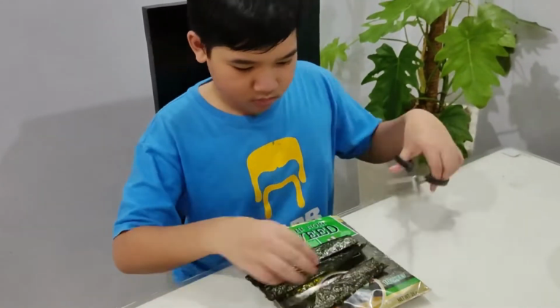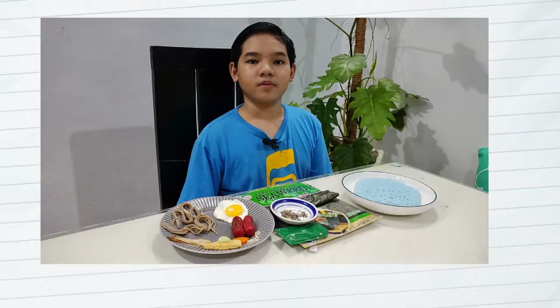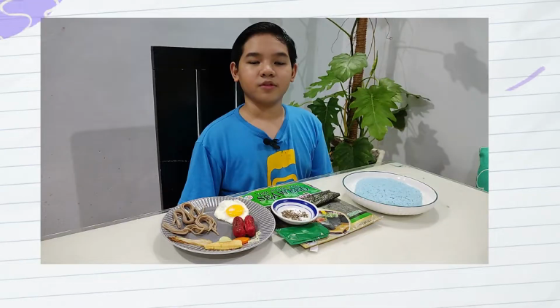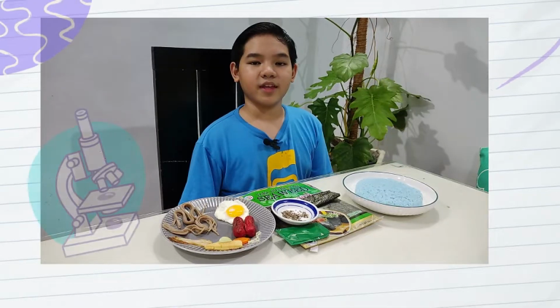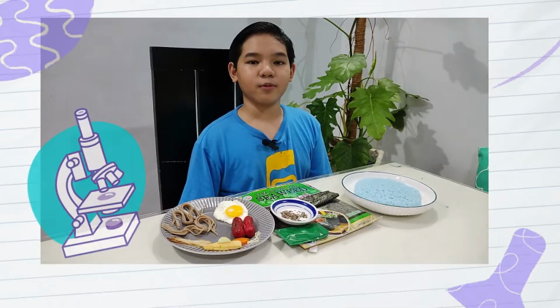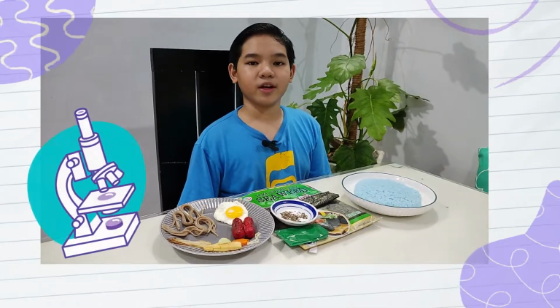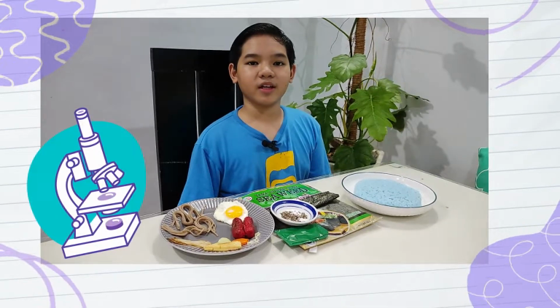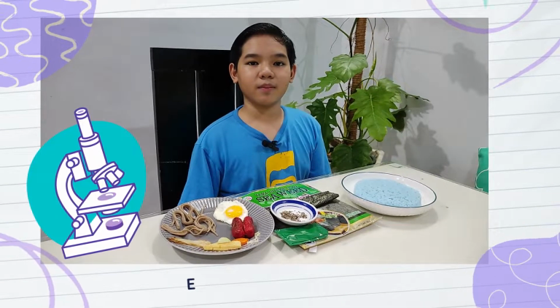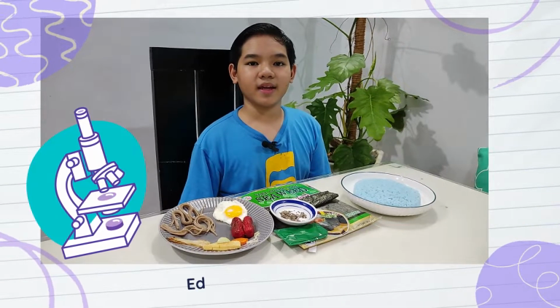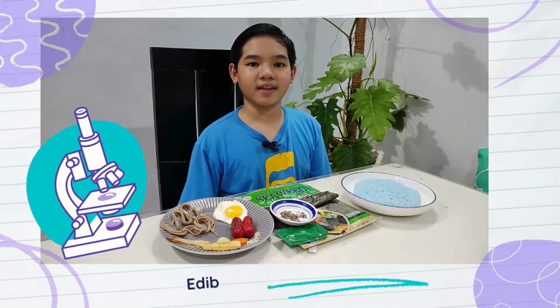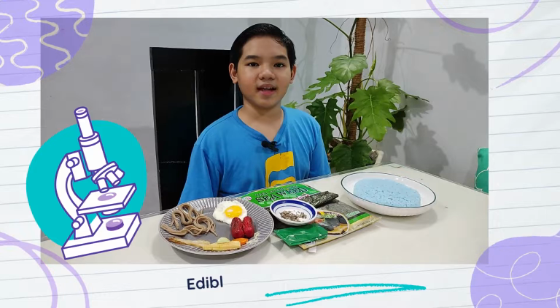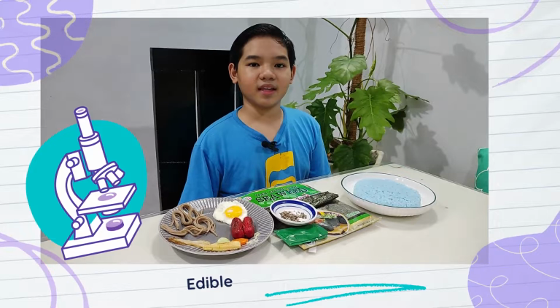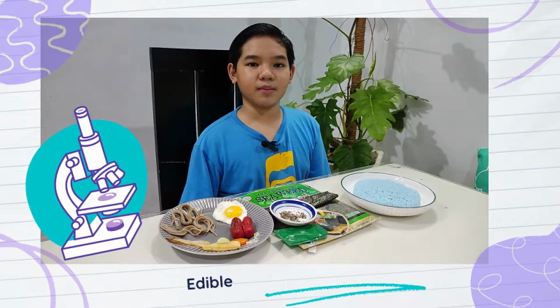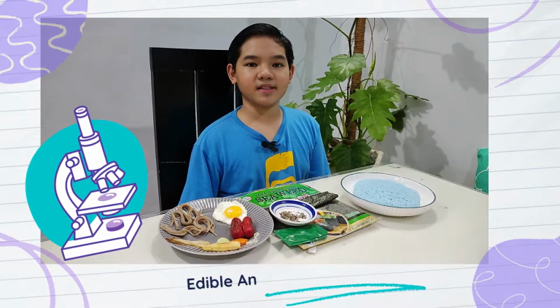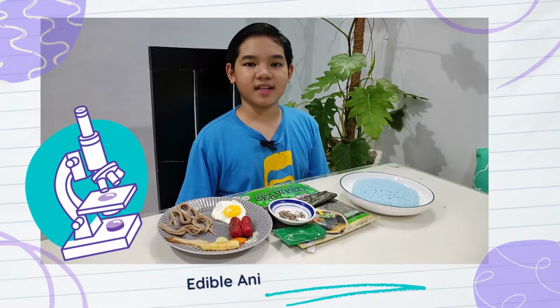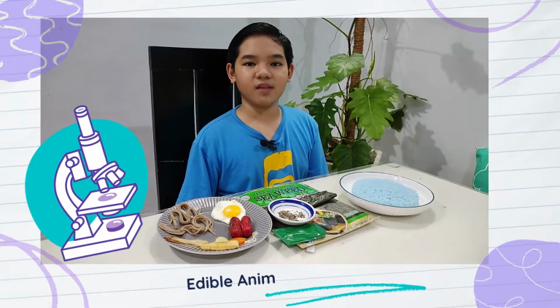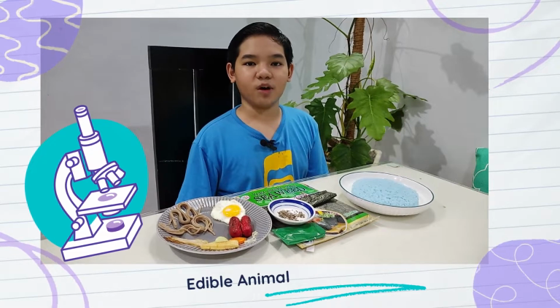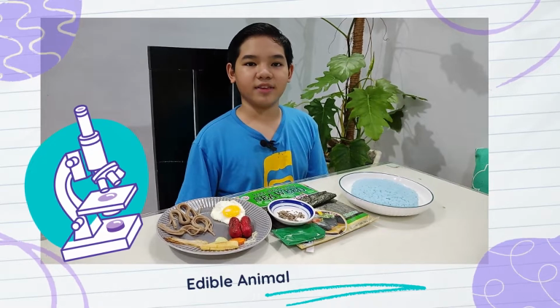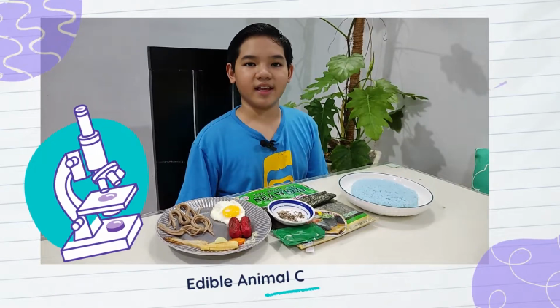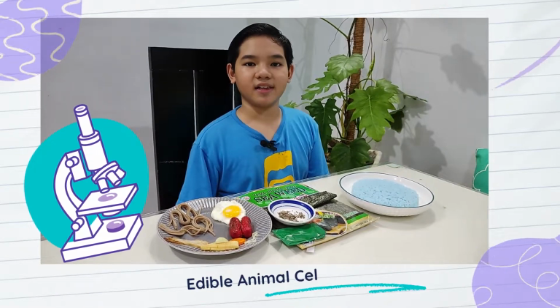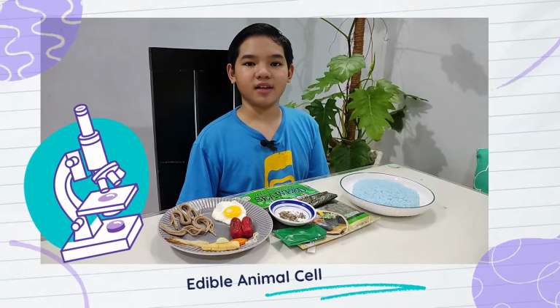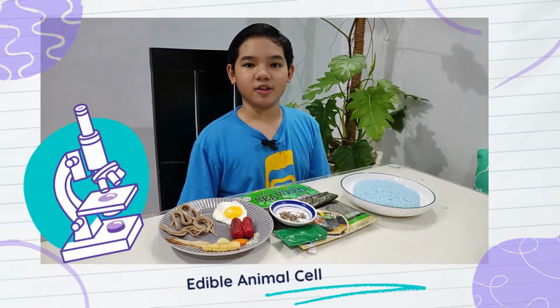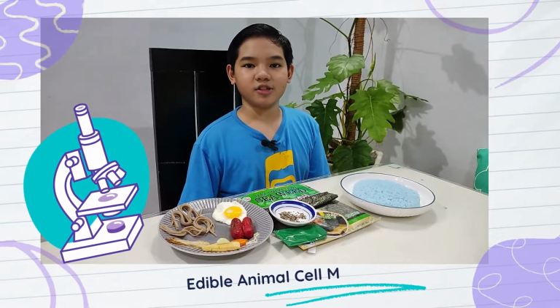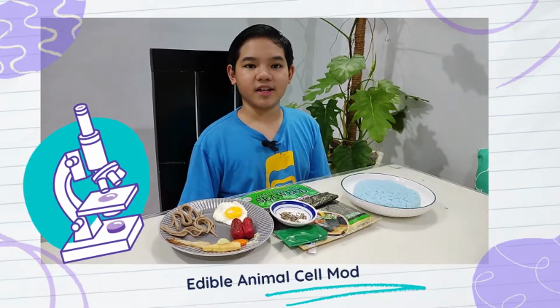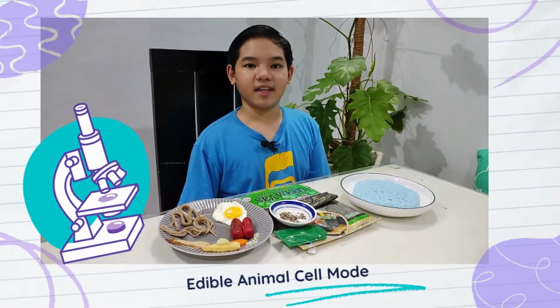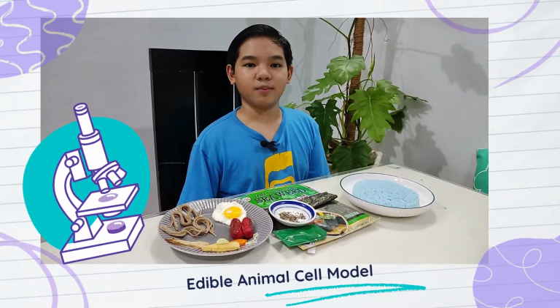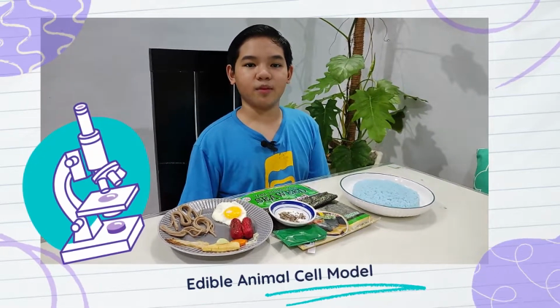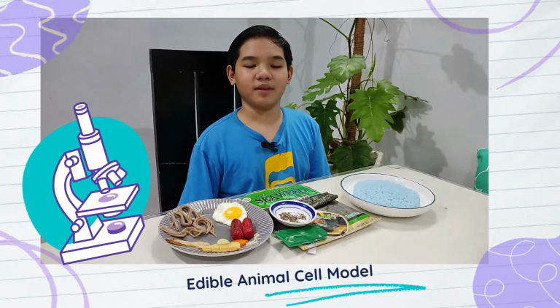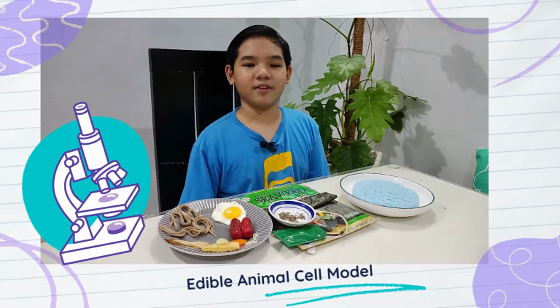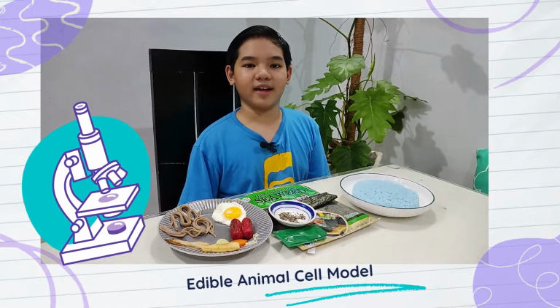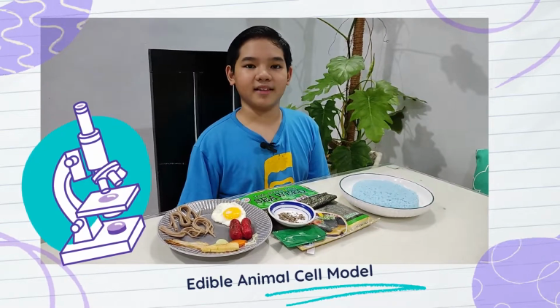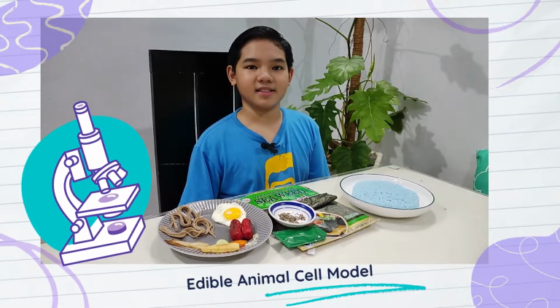Today, we're going to make an animal cell model using edible materials.